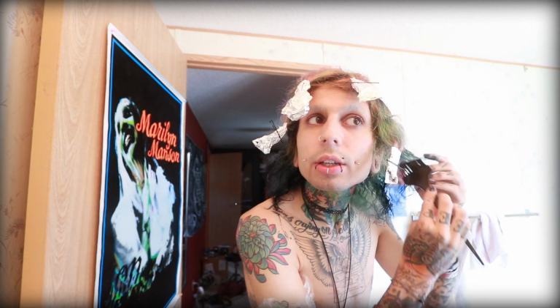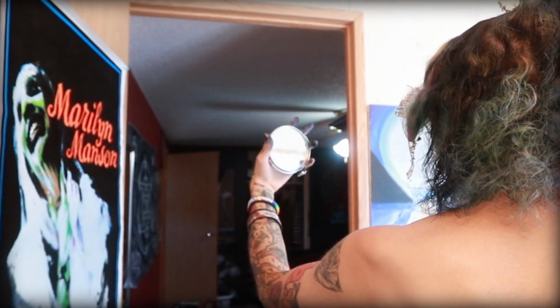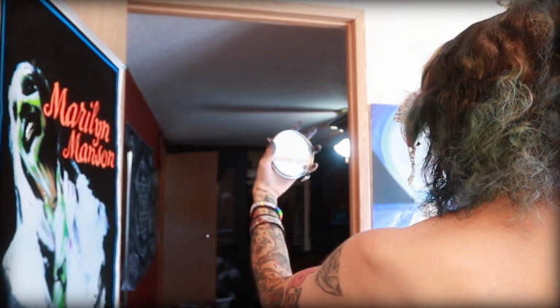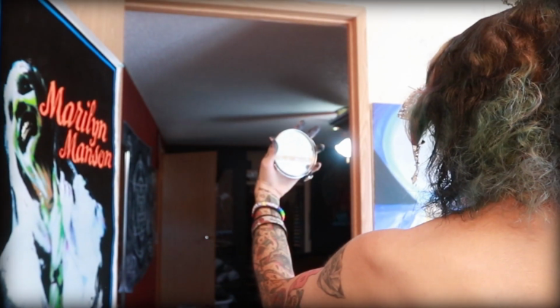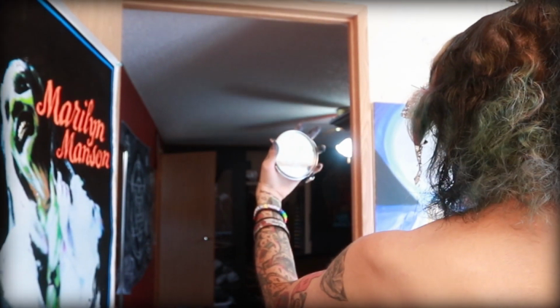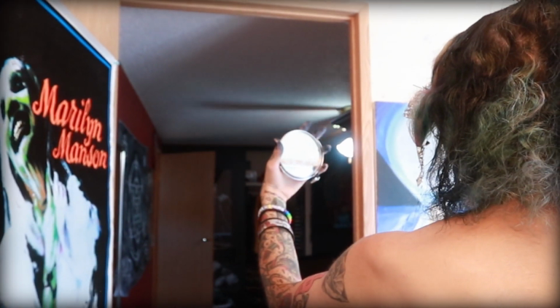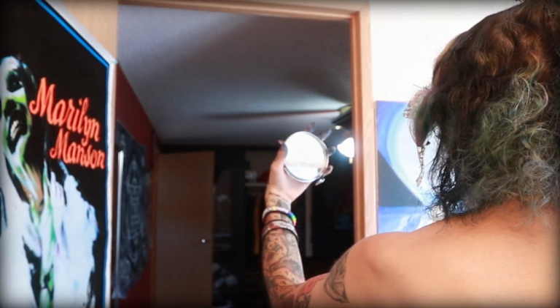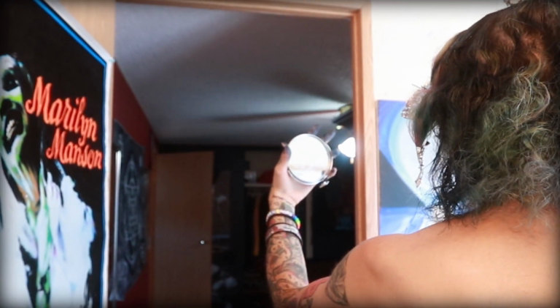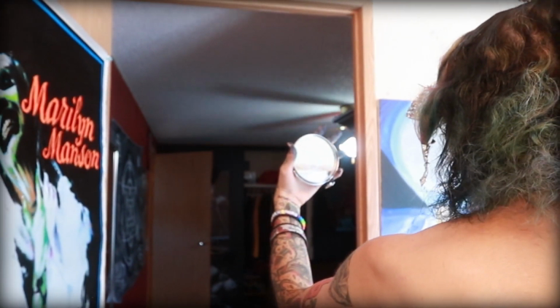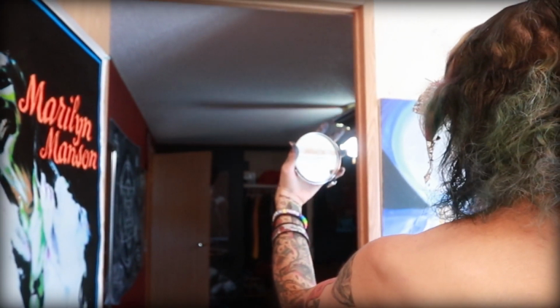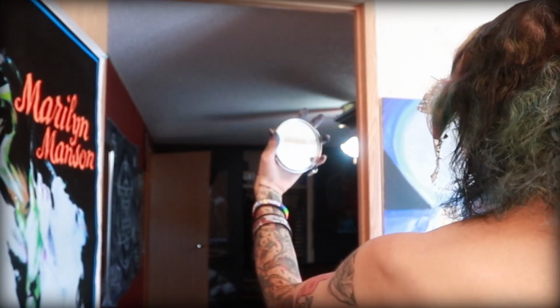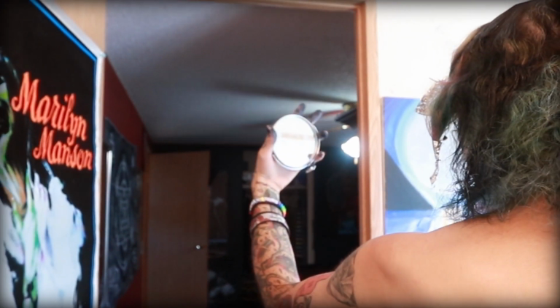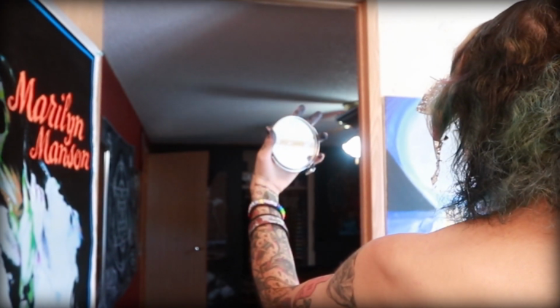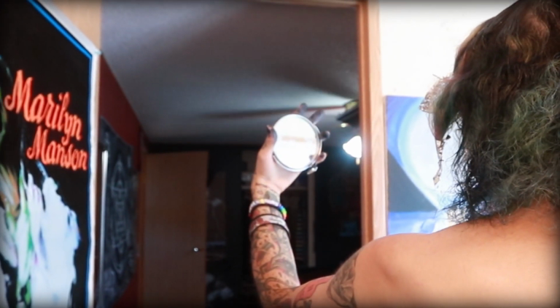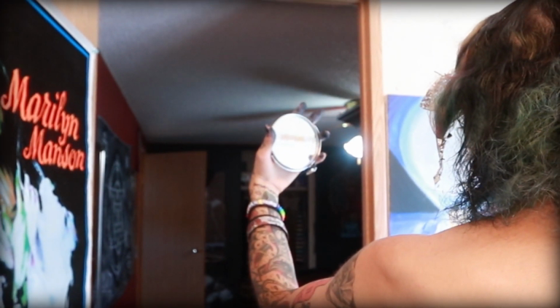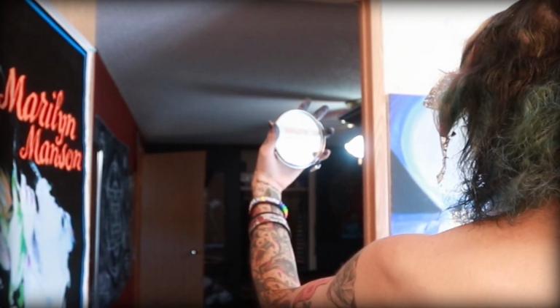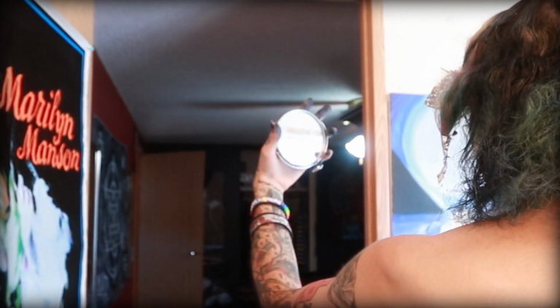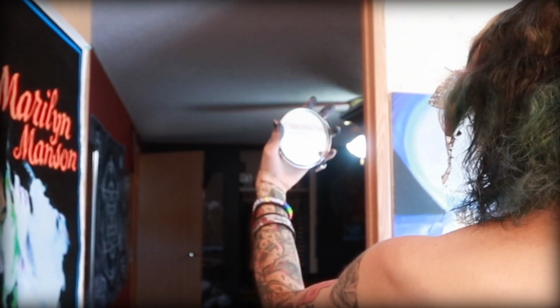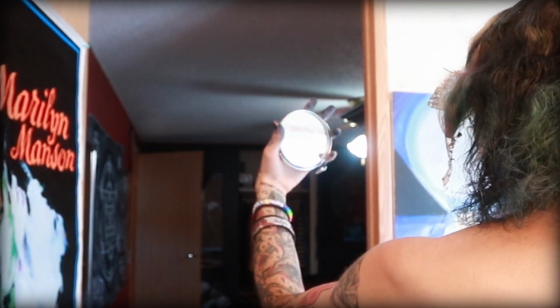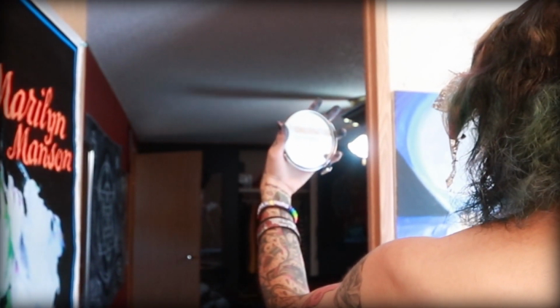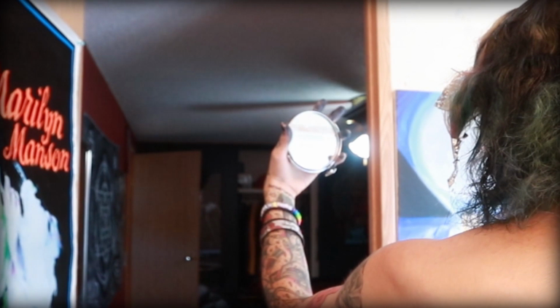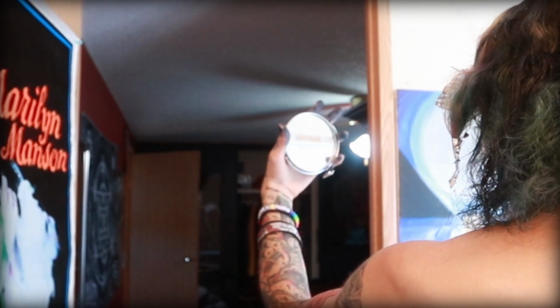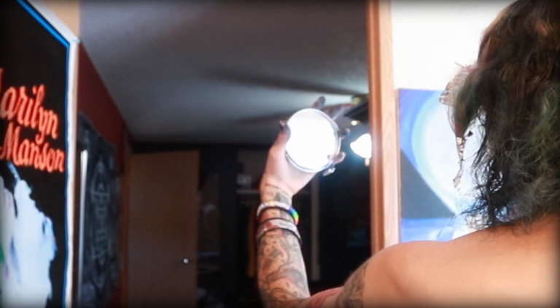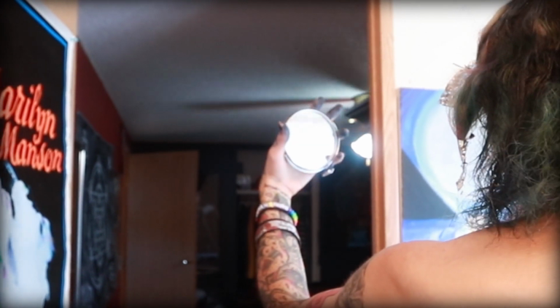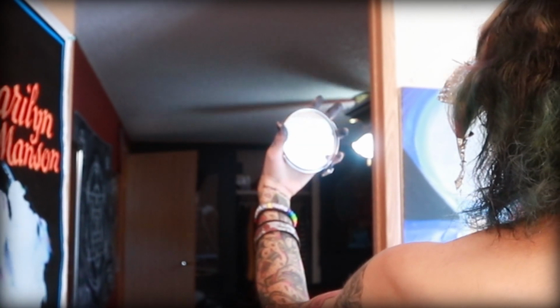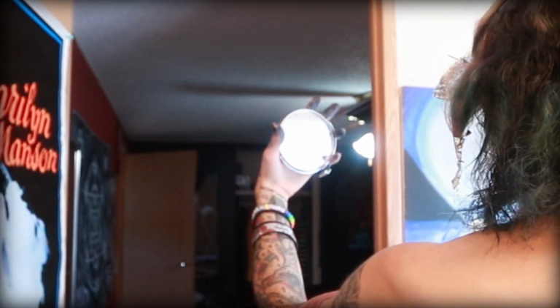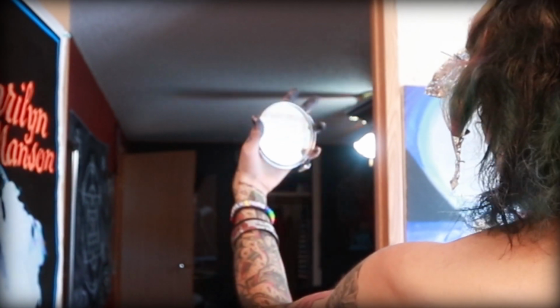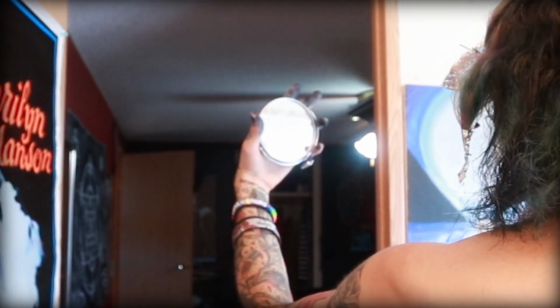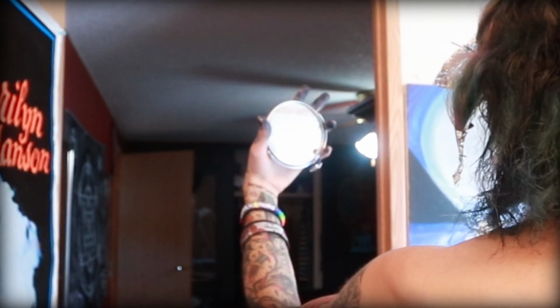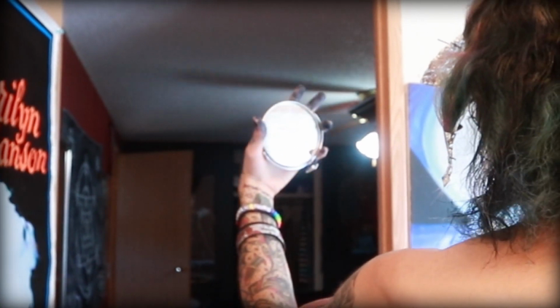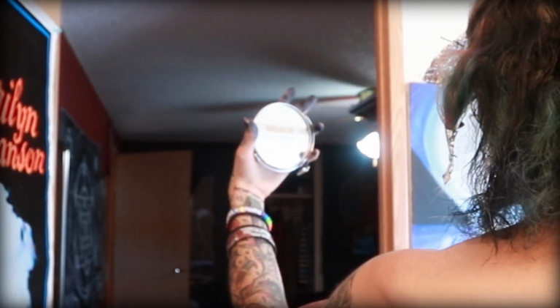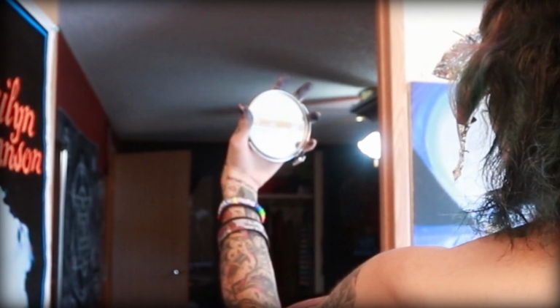Right now I'm using a little side mirror just so I make sure I don't miss any spots at the back of my head.